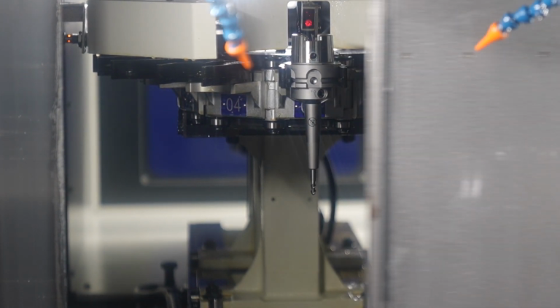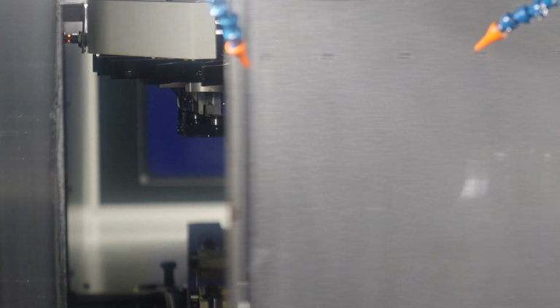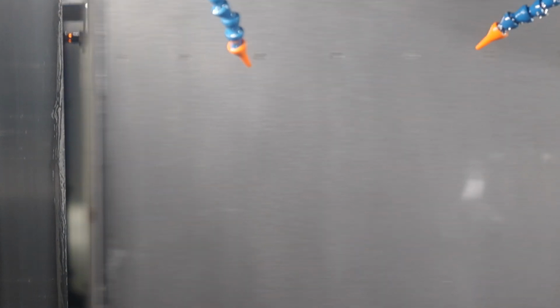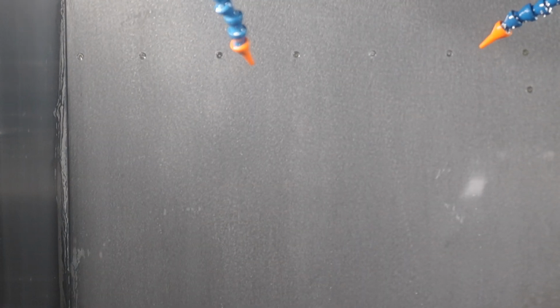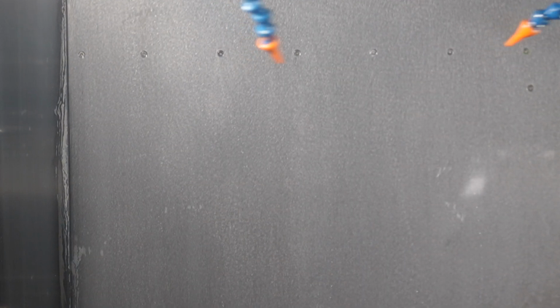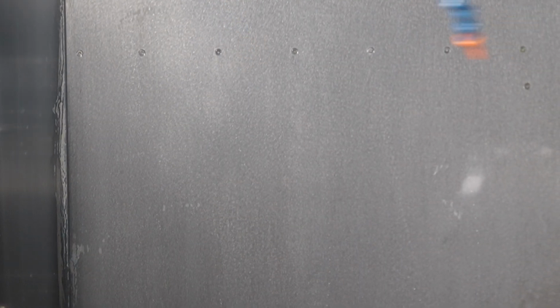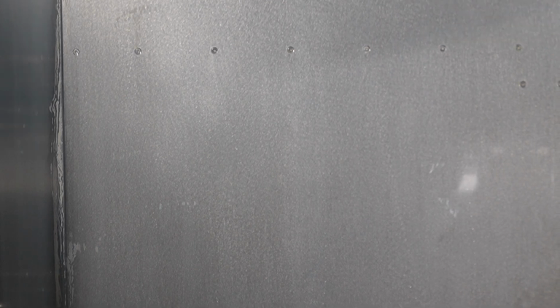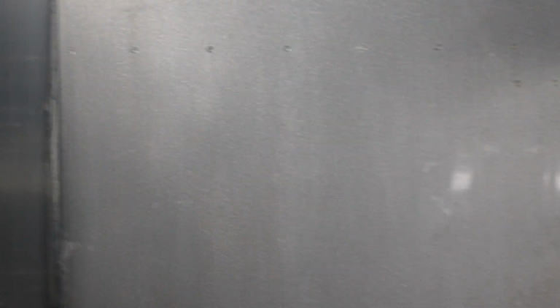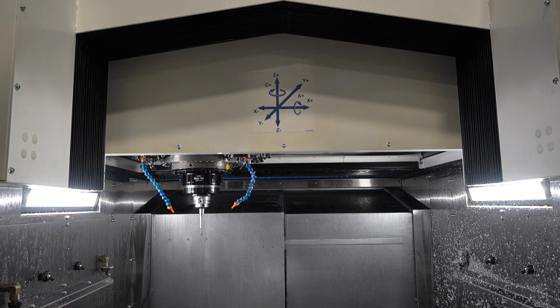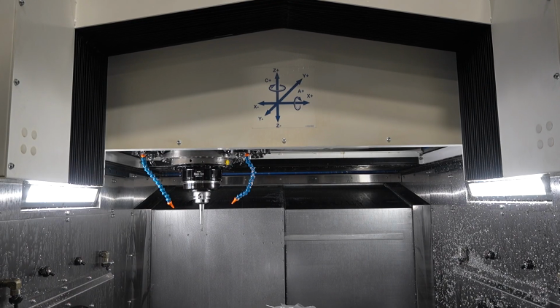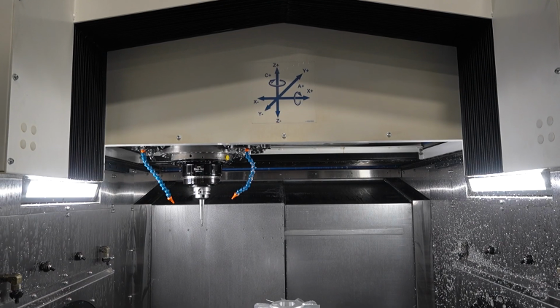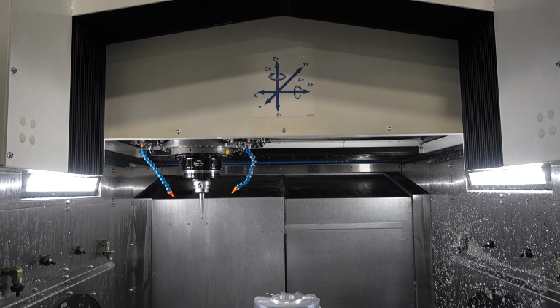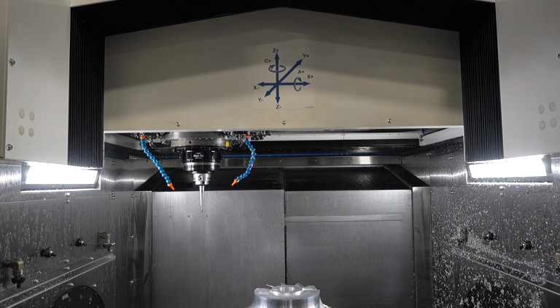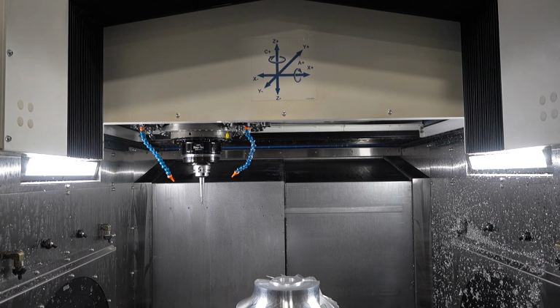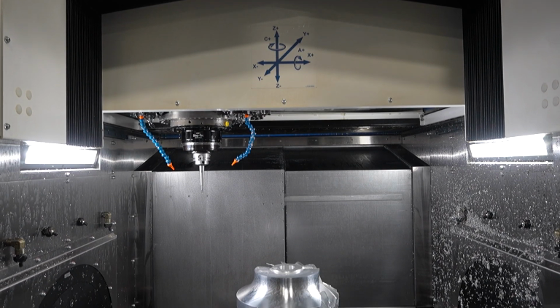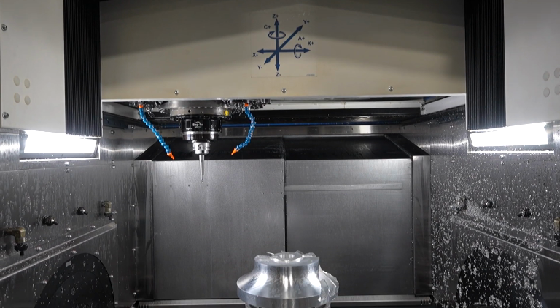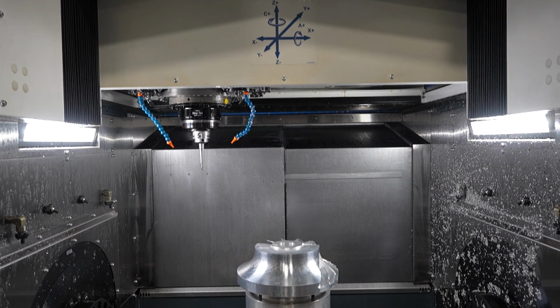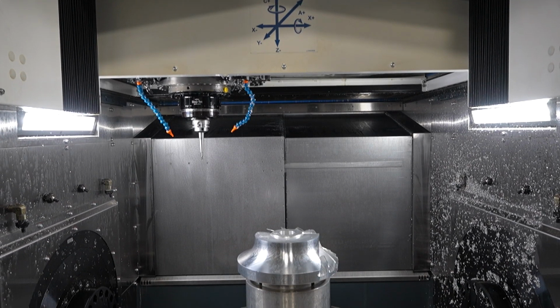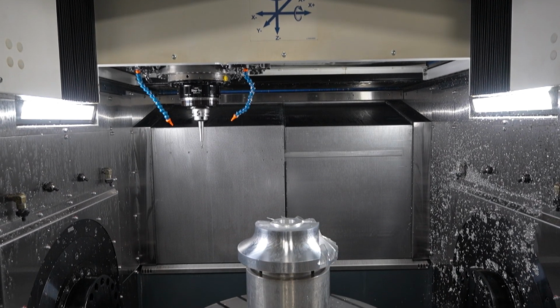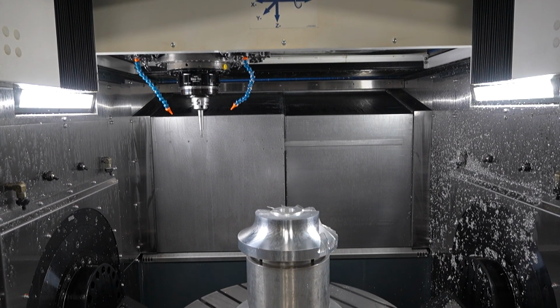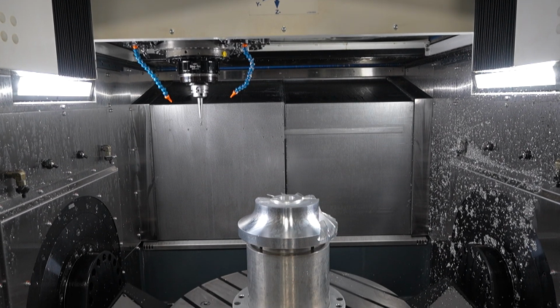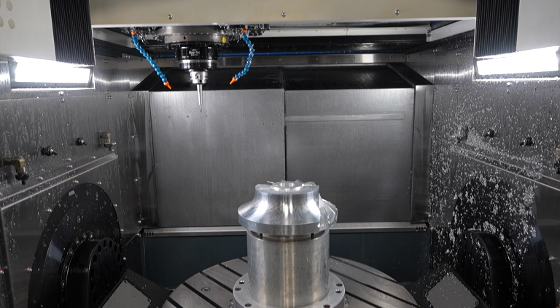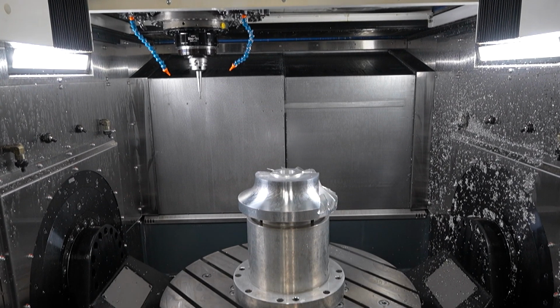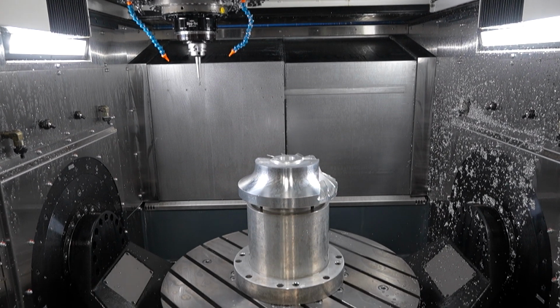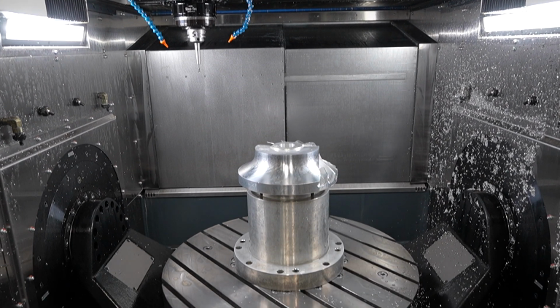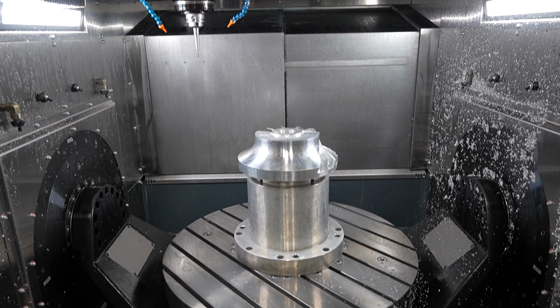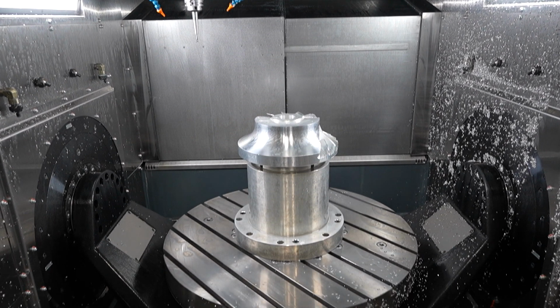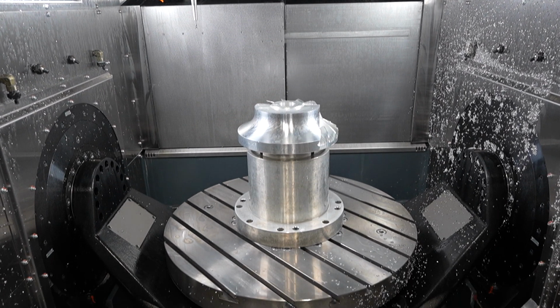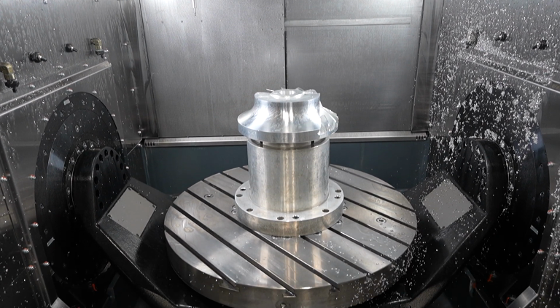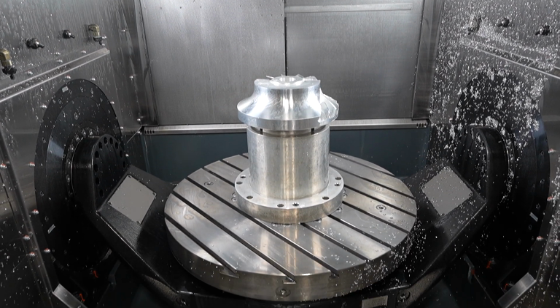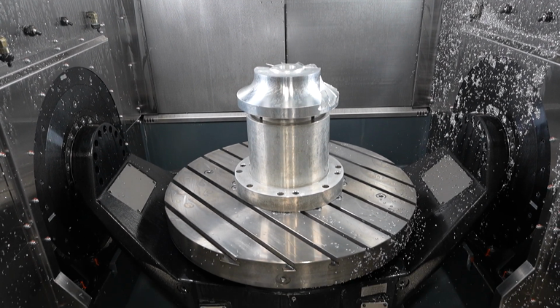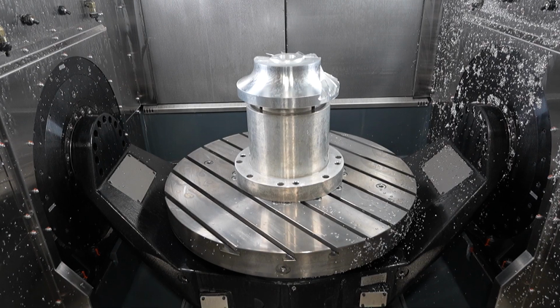Basically we're looking to take this machine, re-engineer some of our current parts to reduce the number of operations, and also to enable us to take on new work.